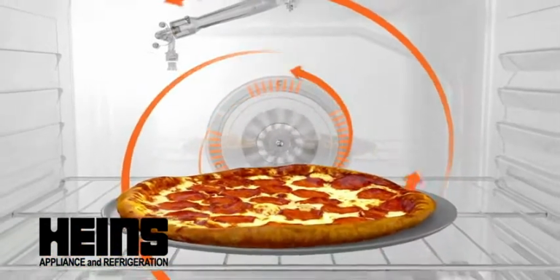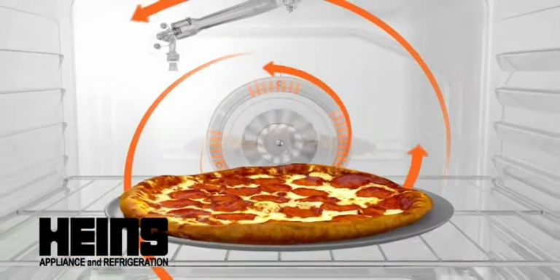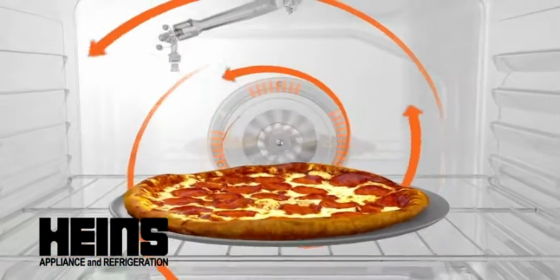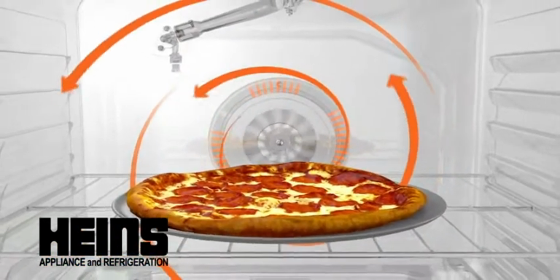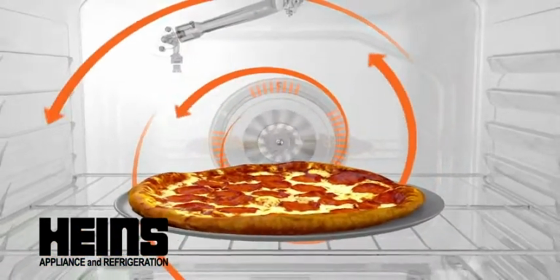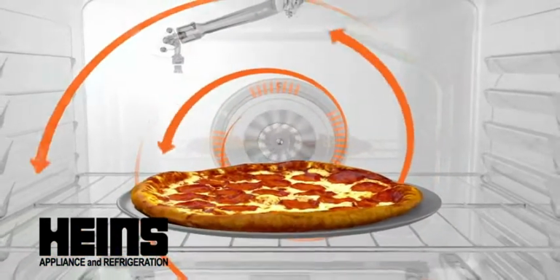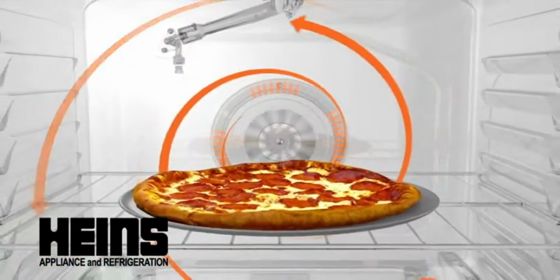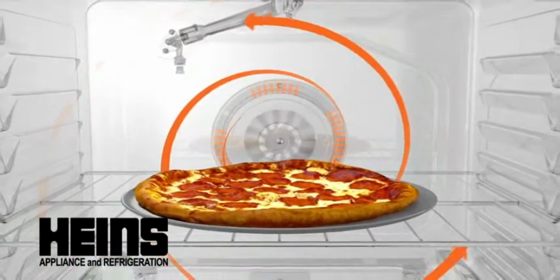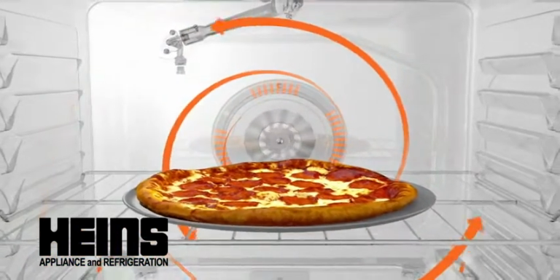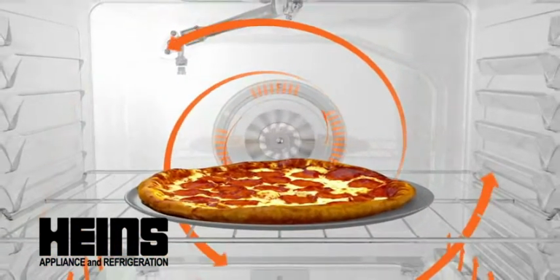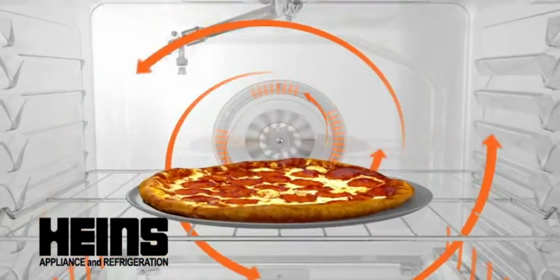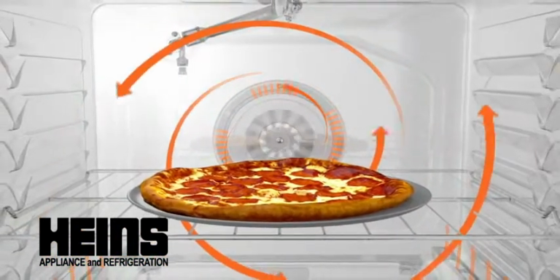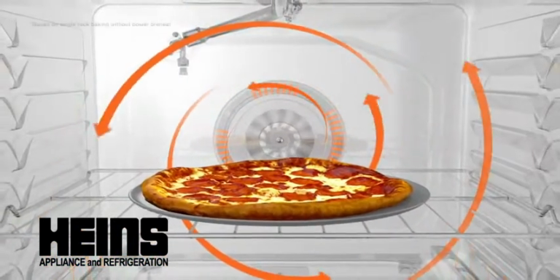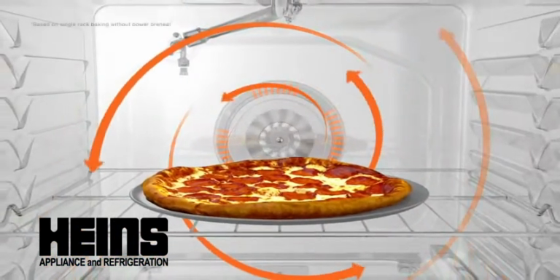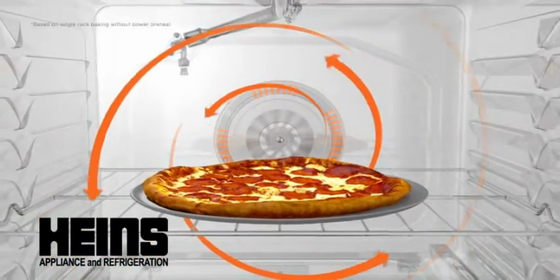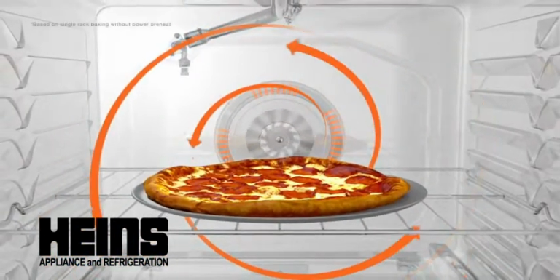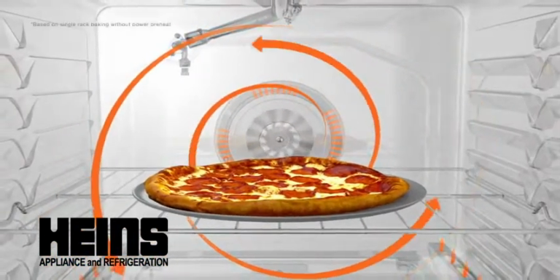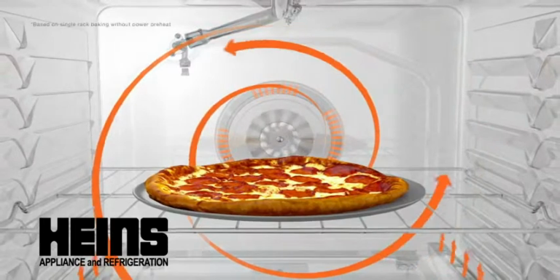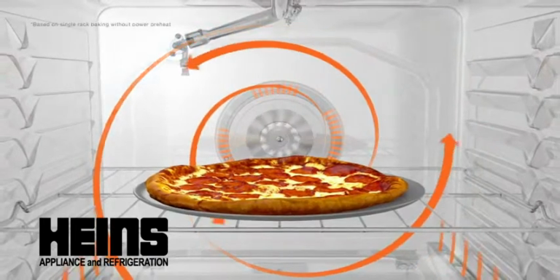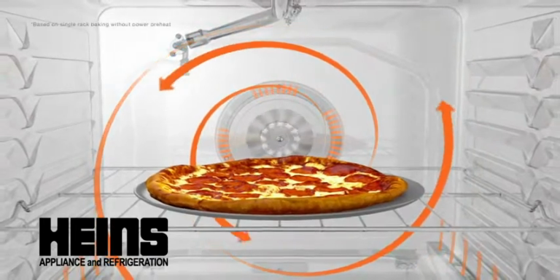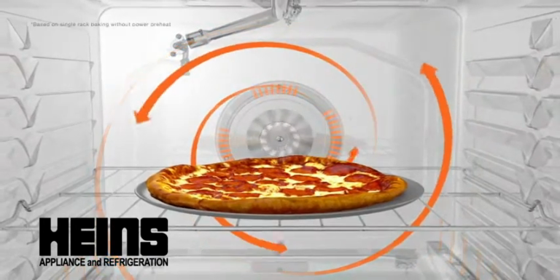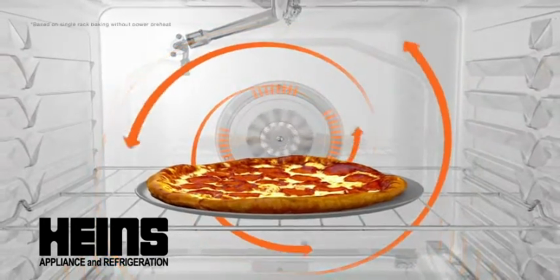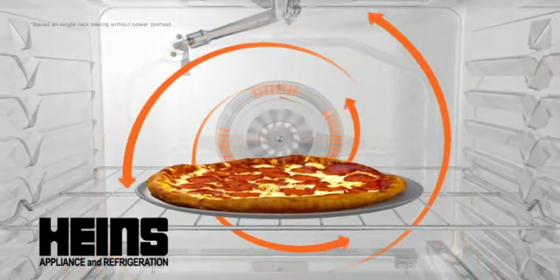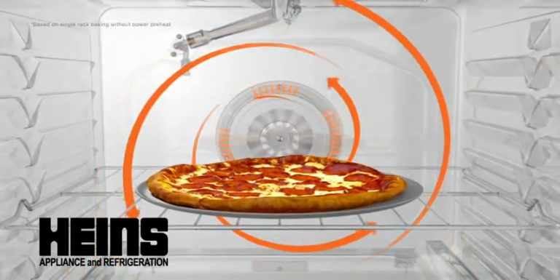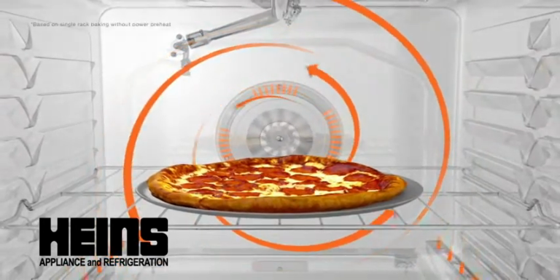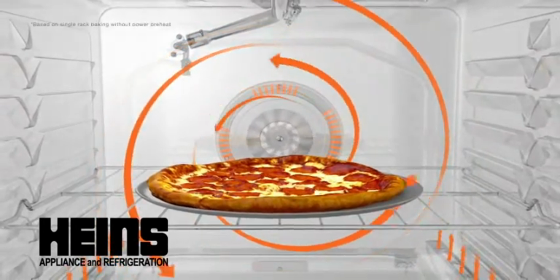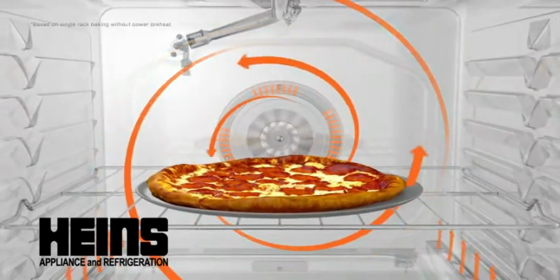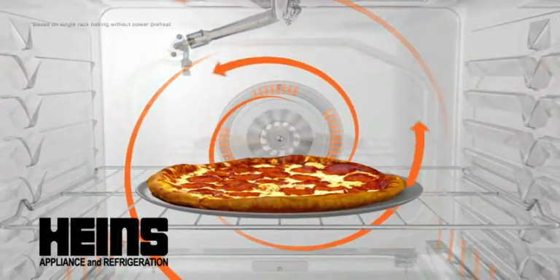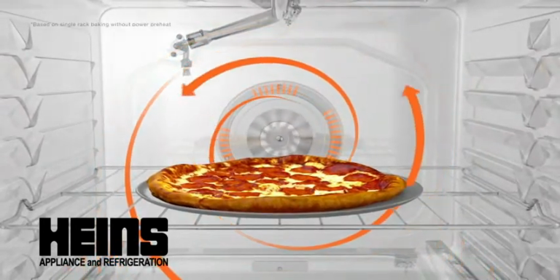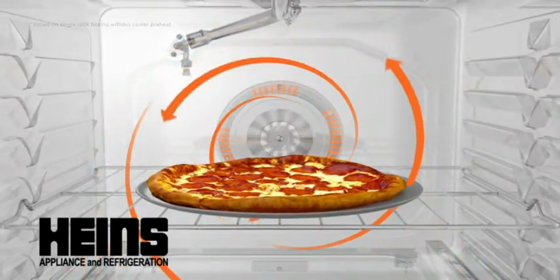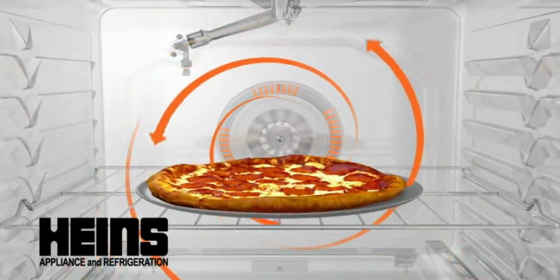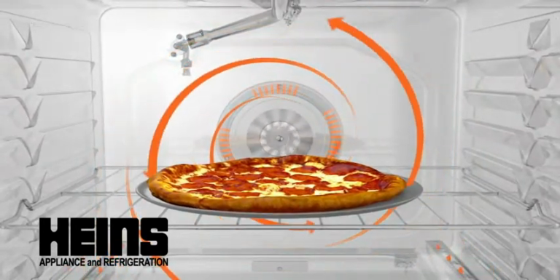But all you need to know is that it gets you one step closer to dinner being done faster than ever before.